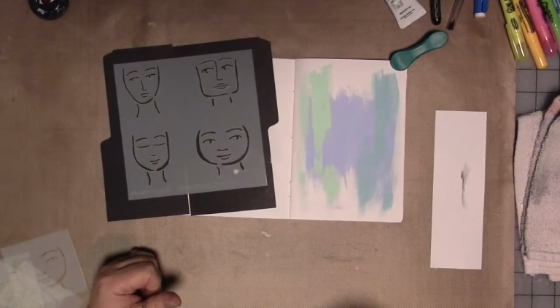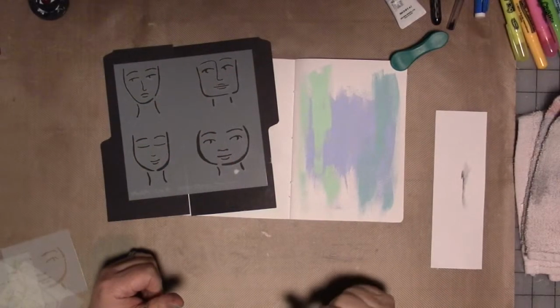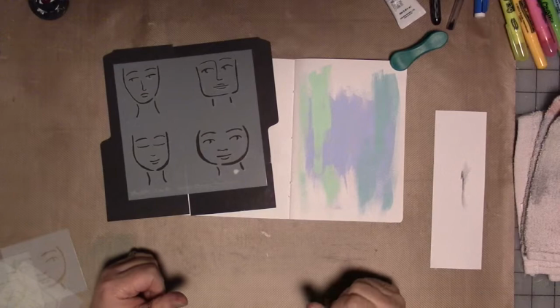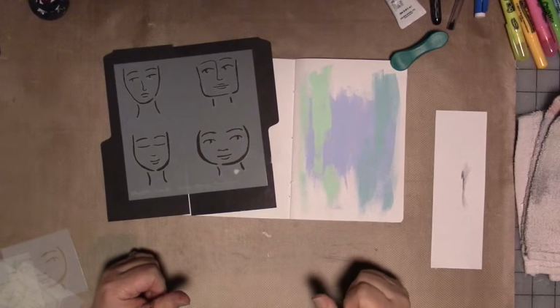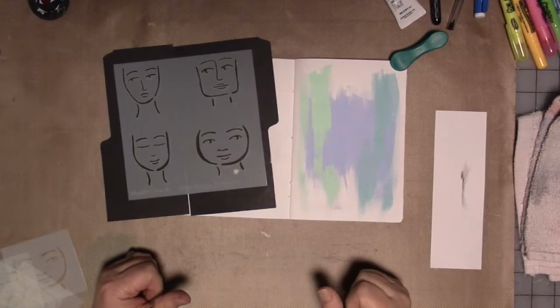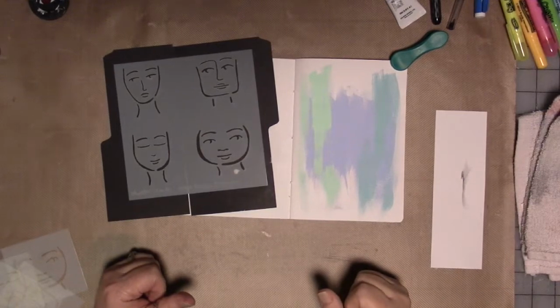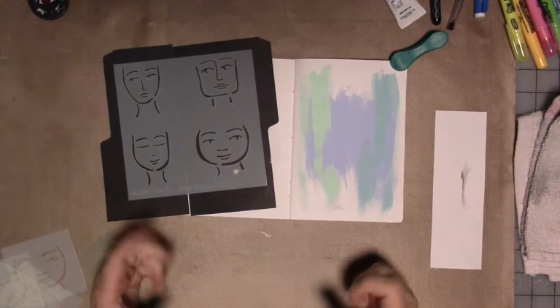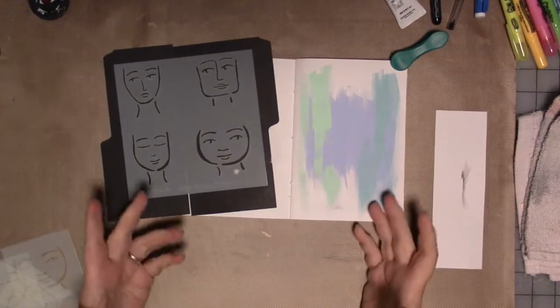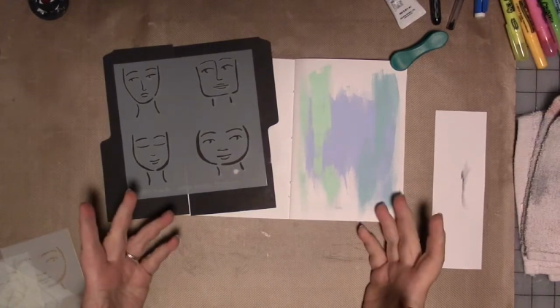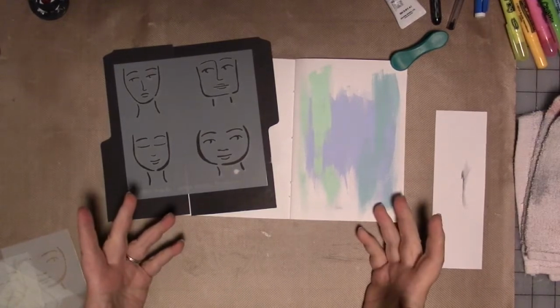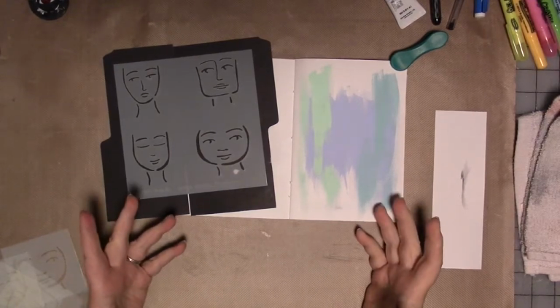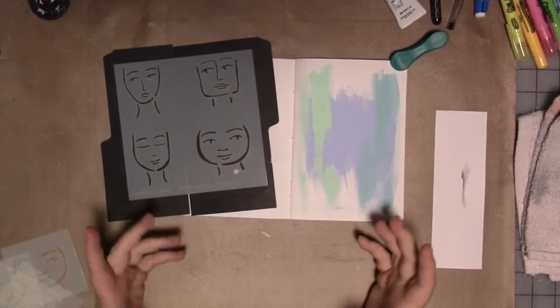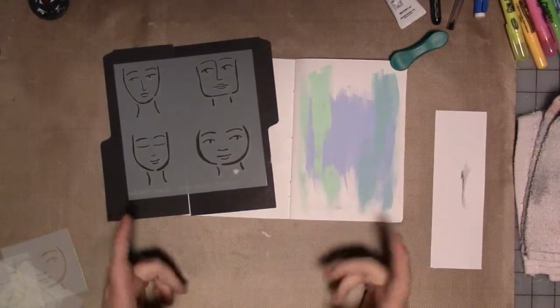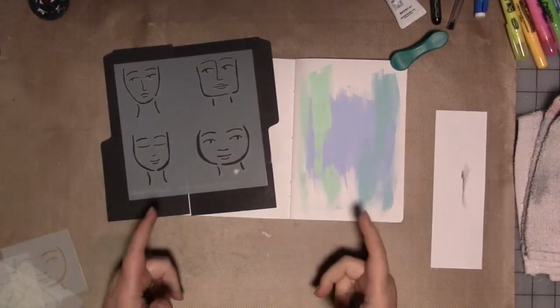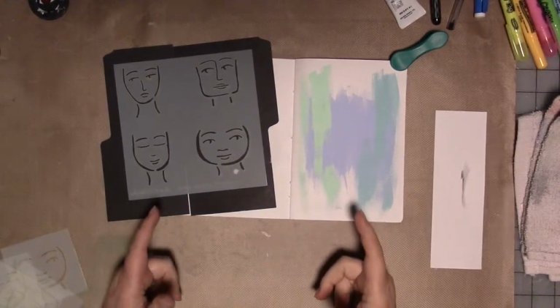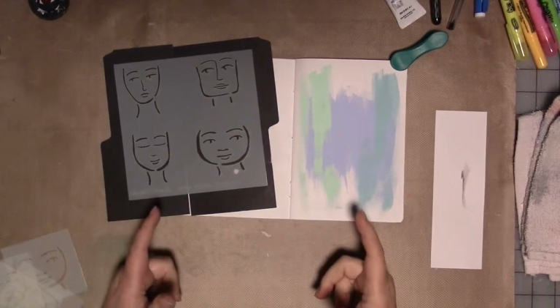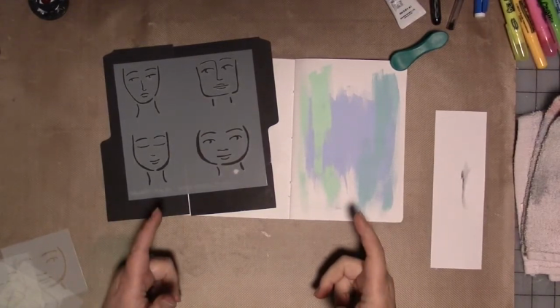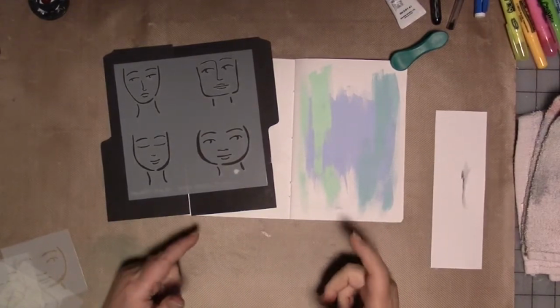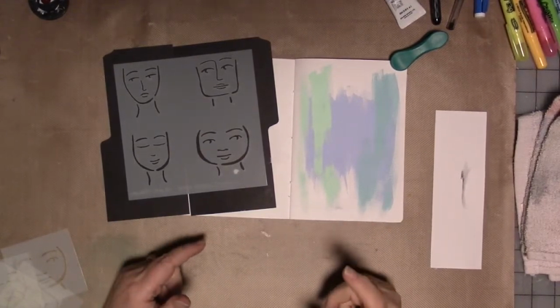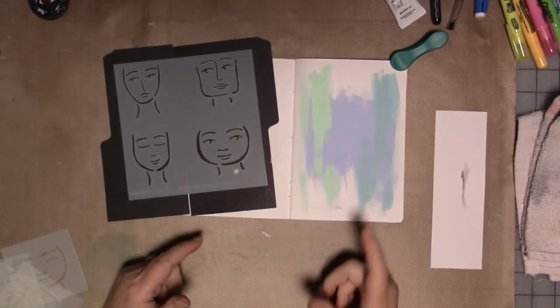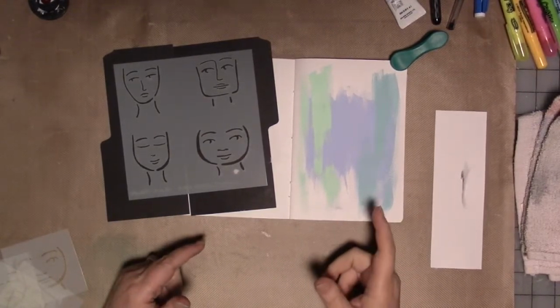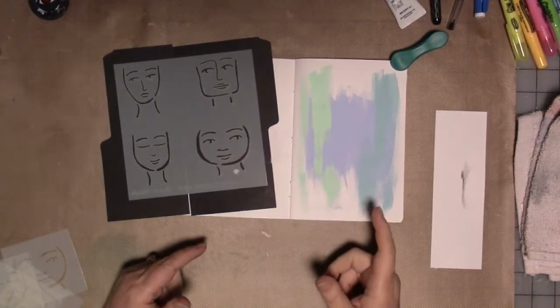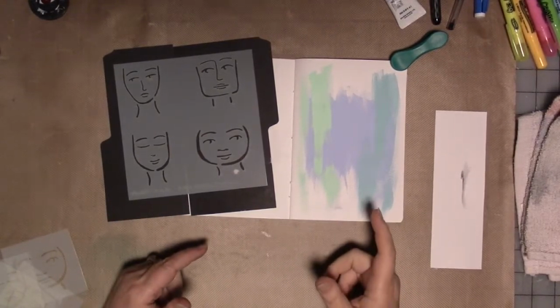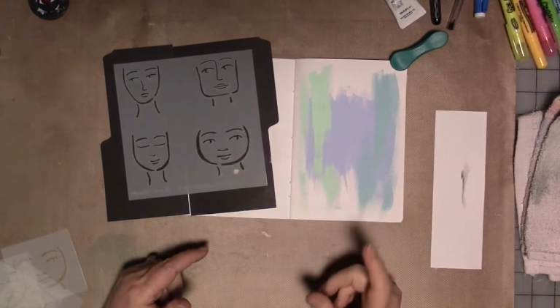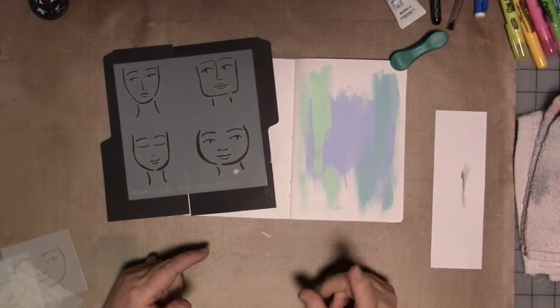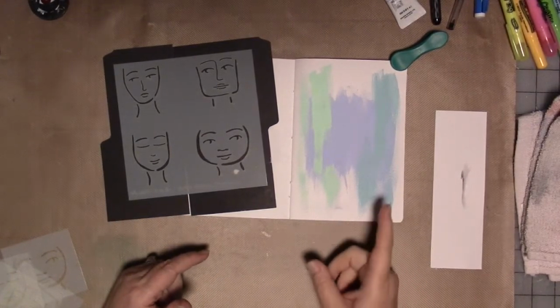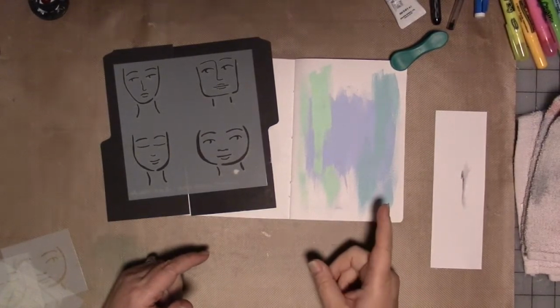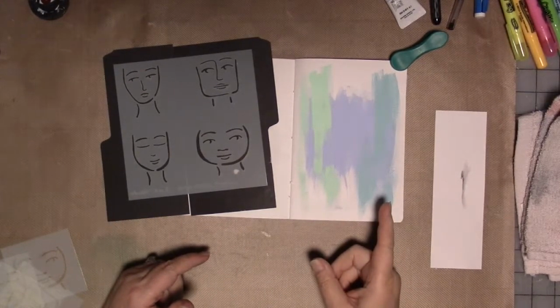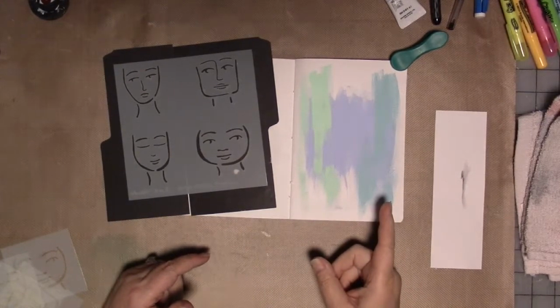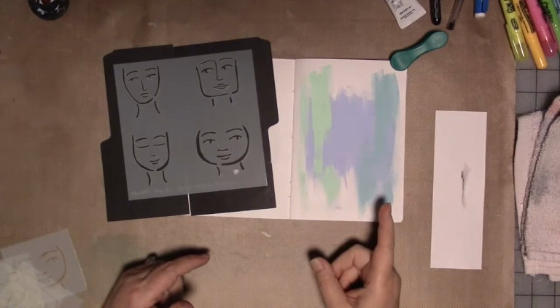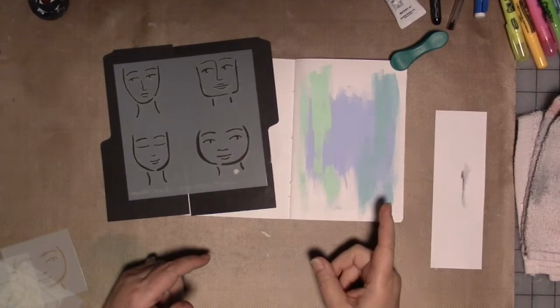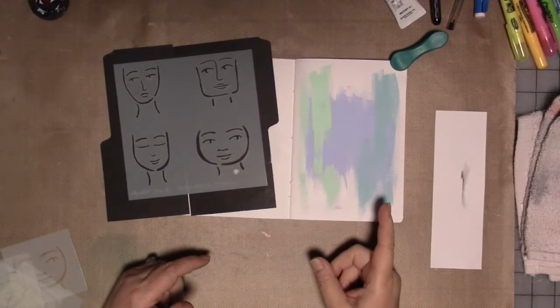Hey guys, how are you today? We are here to do some more work in our Four Faces journal.